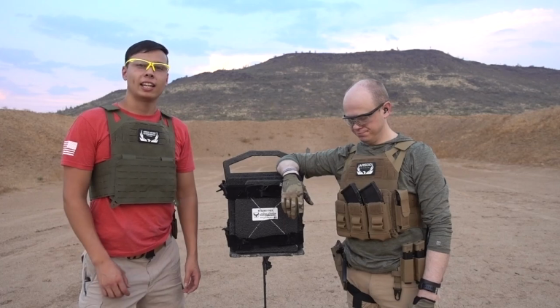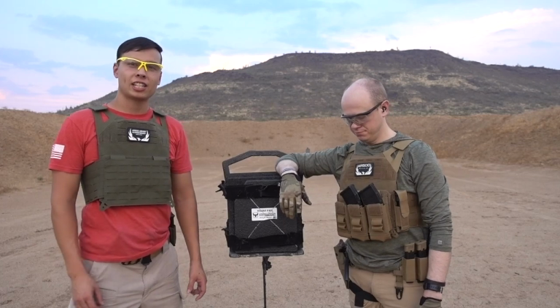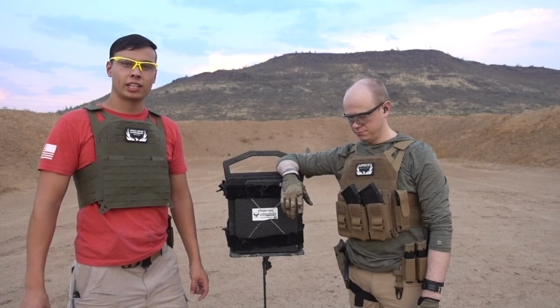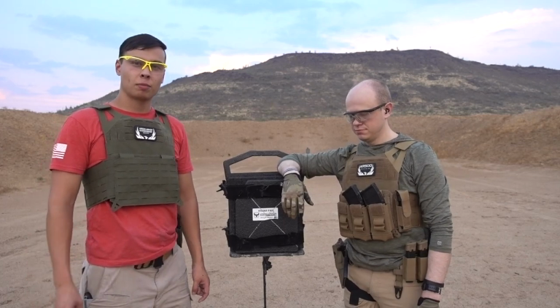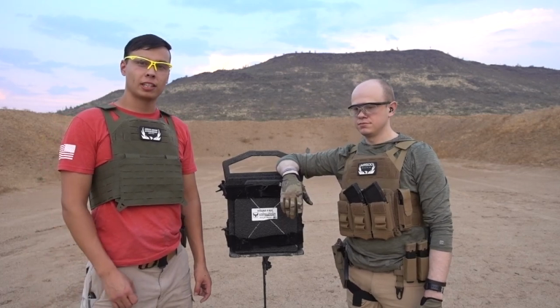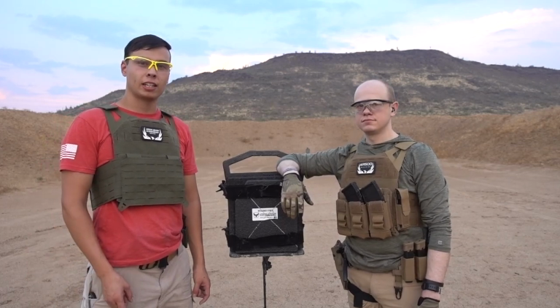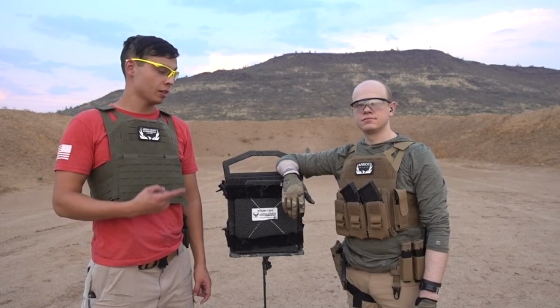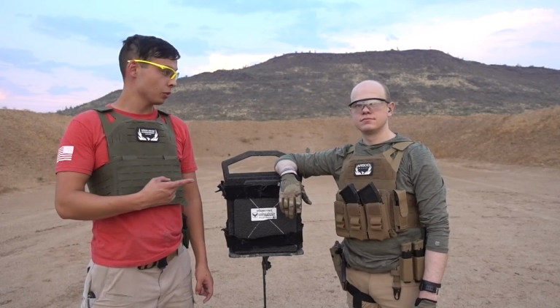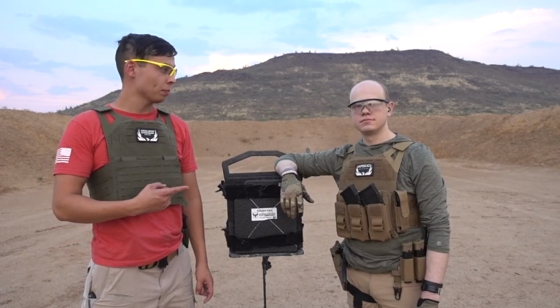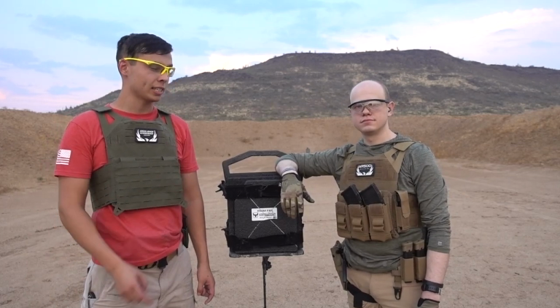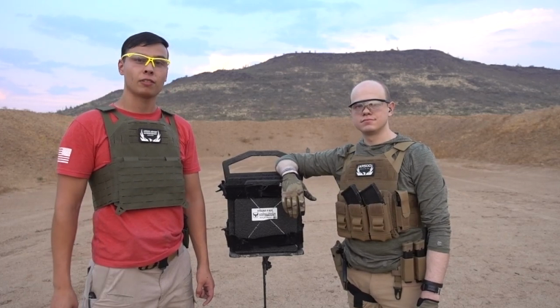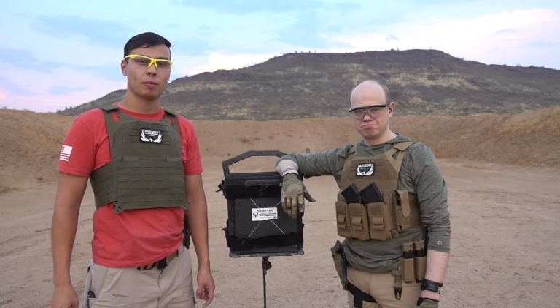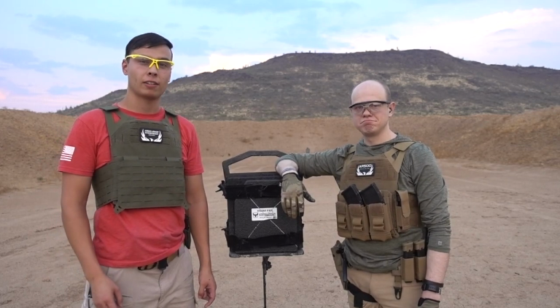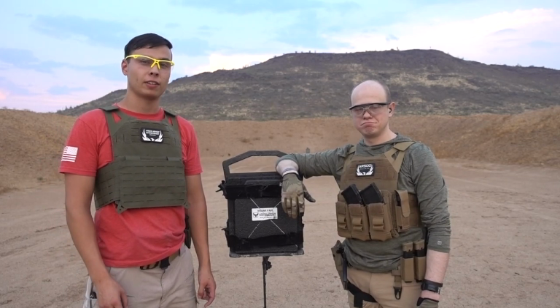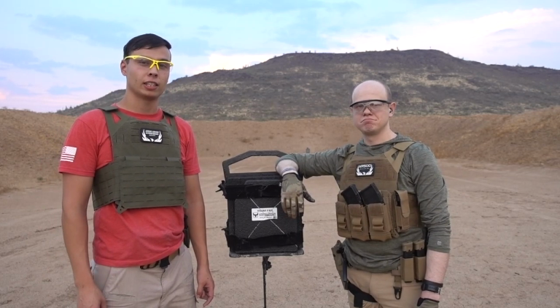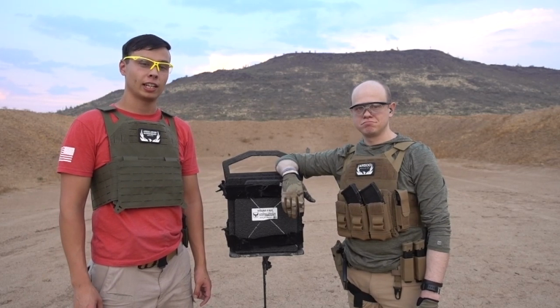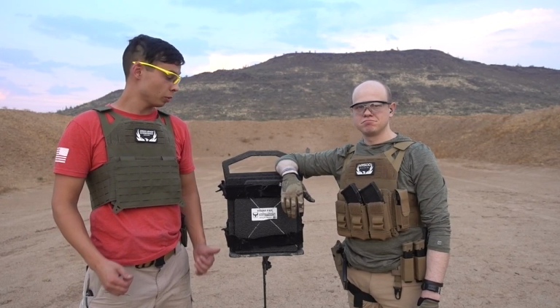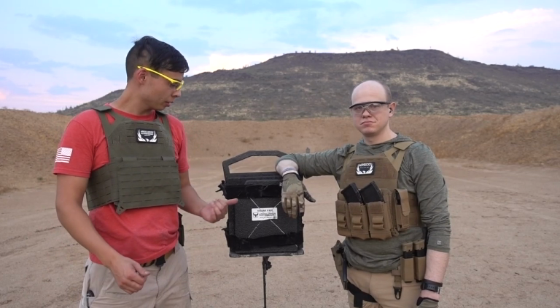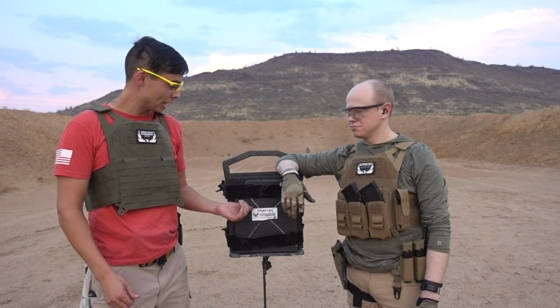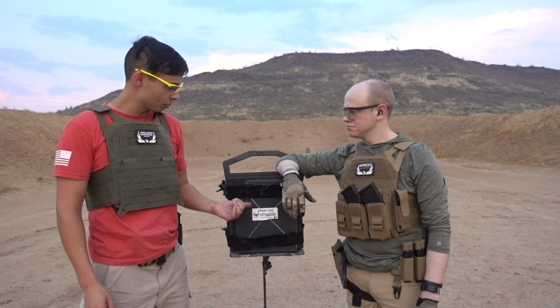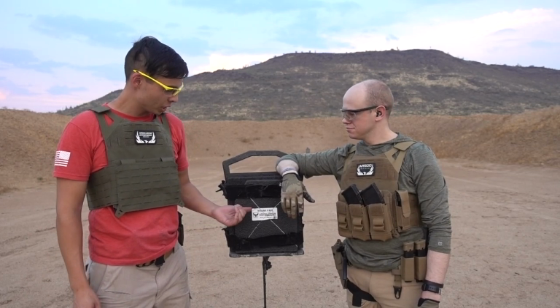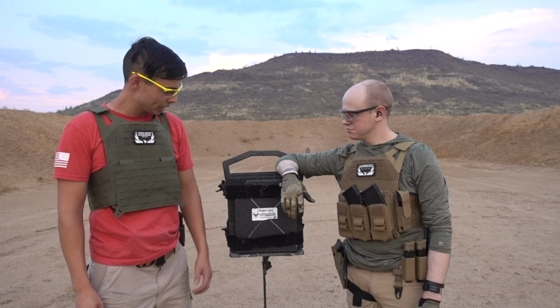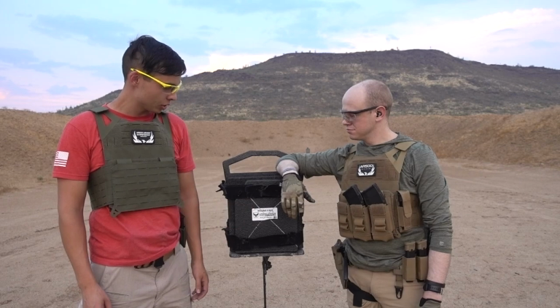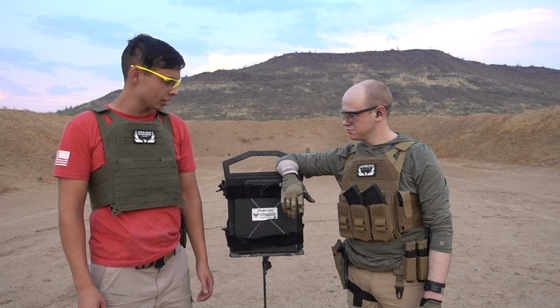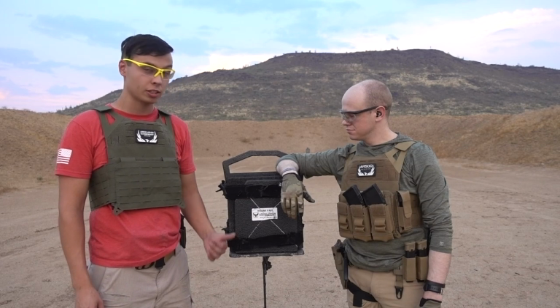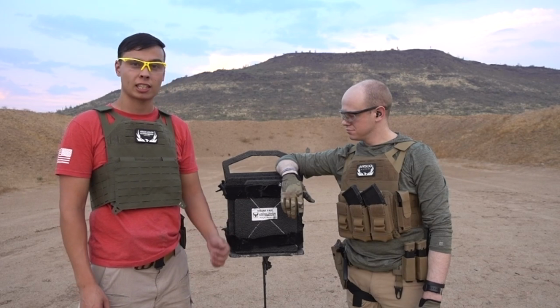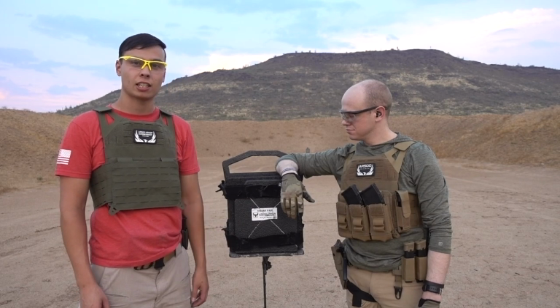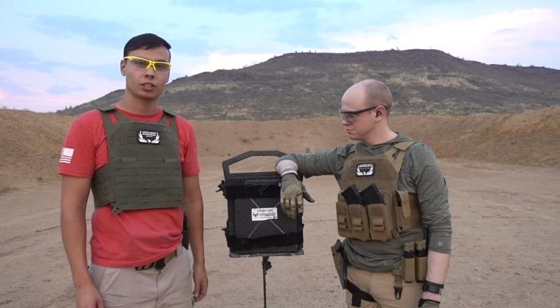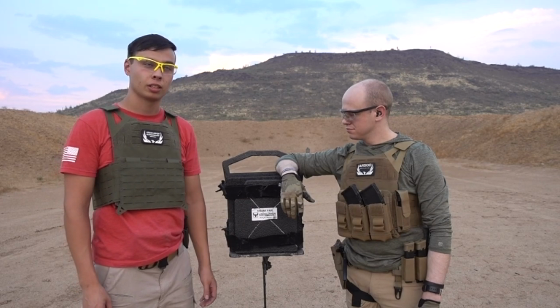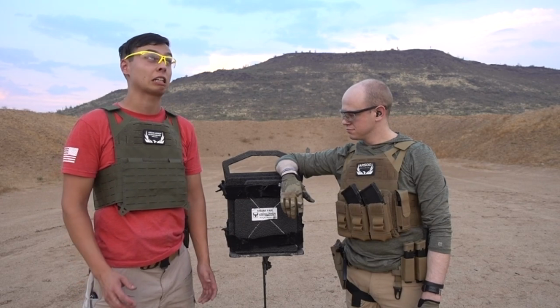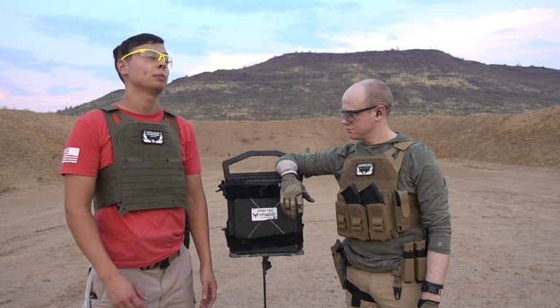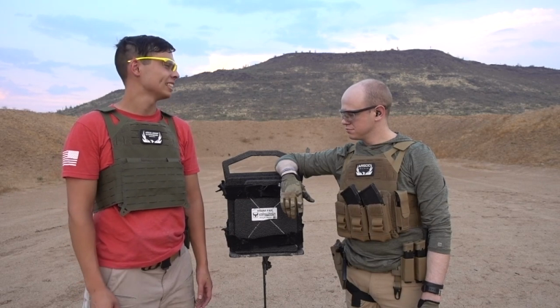Hey guys, Ryan here from Mud Gunner, and I'm here with Mason from AR500. We got a steel plate to shoot at today, so he's going to talk to you about it.